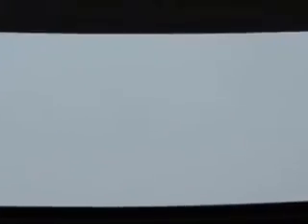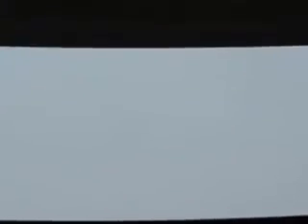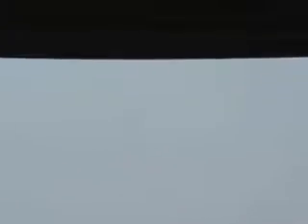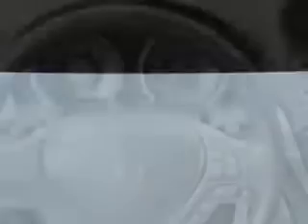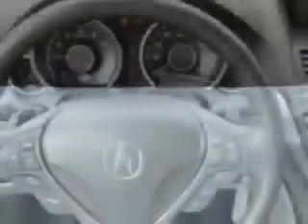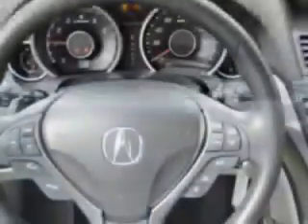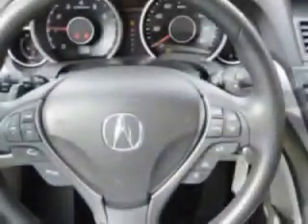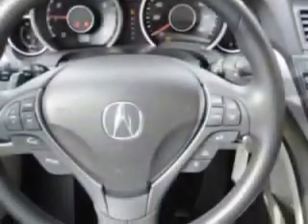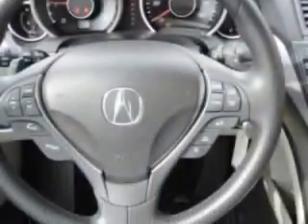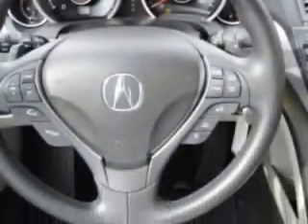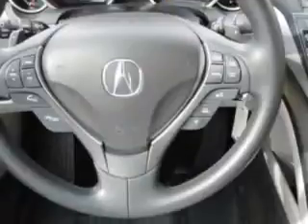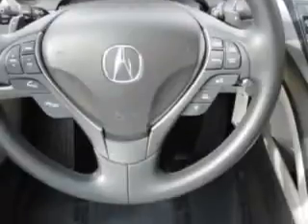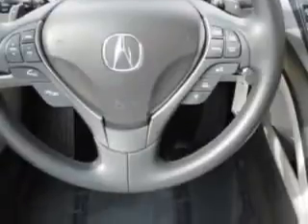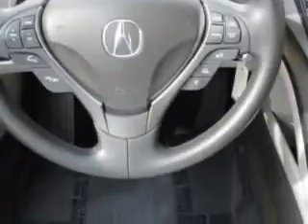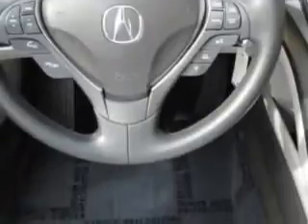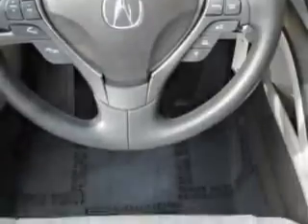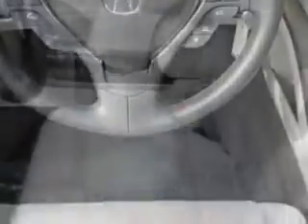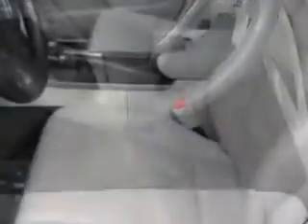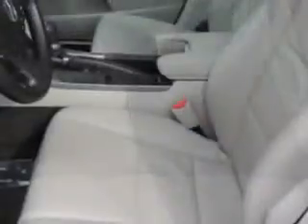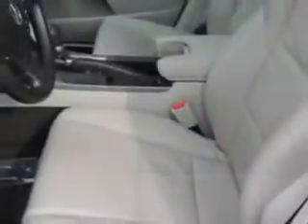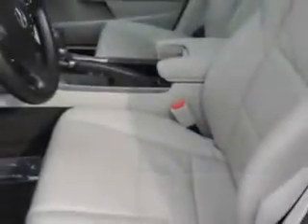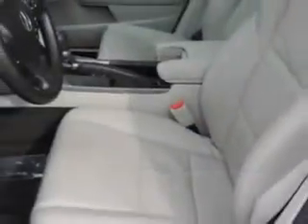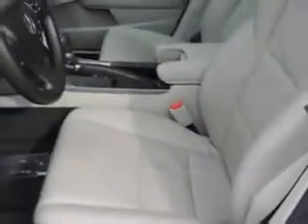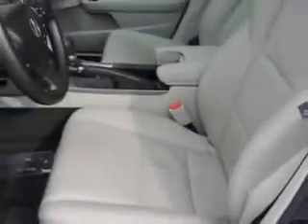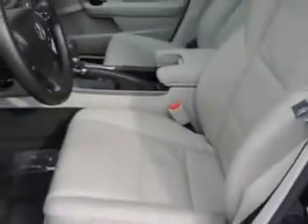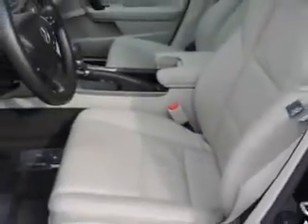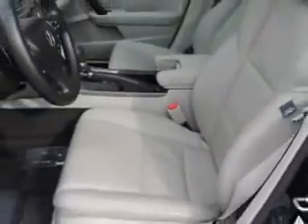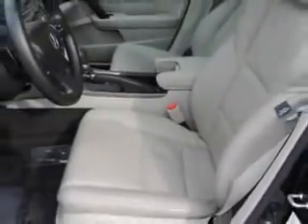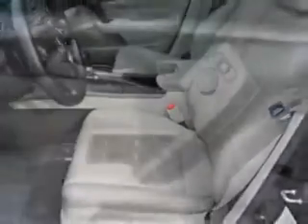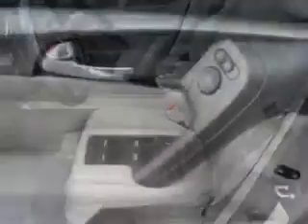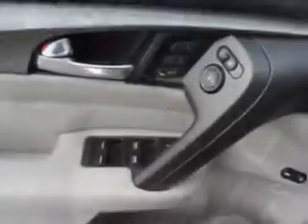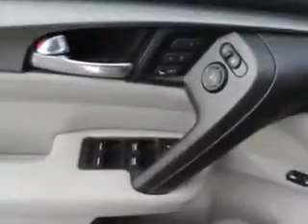Enjoy the drive and have peace of mind in this 2012 Acura TL.